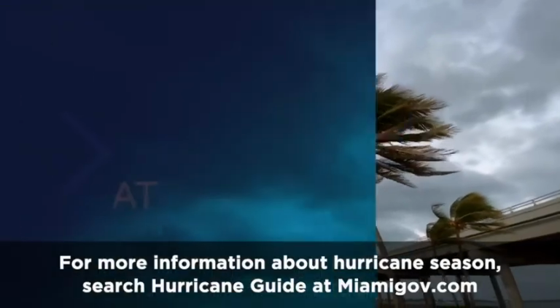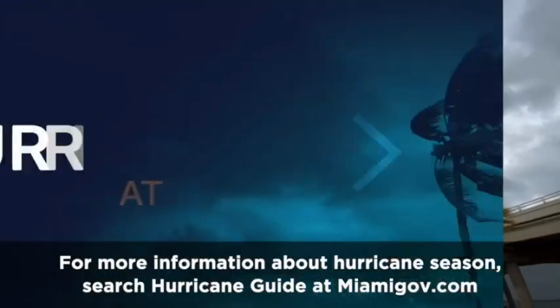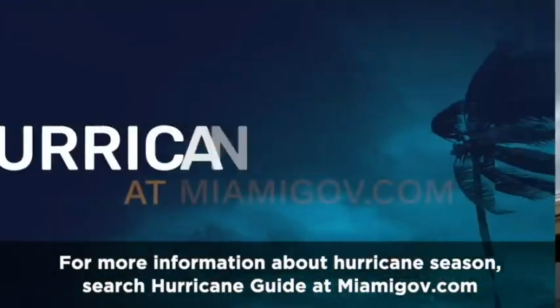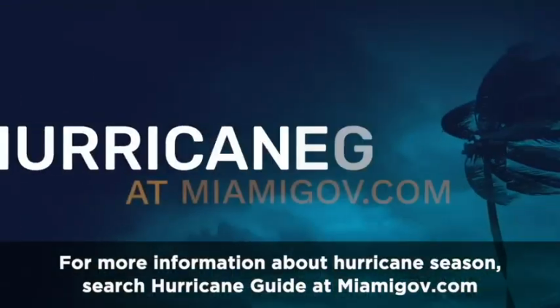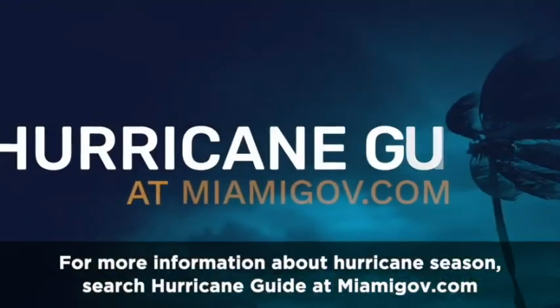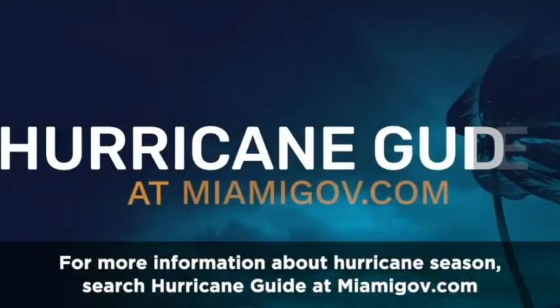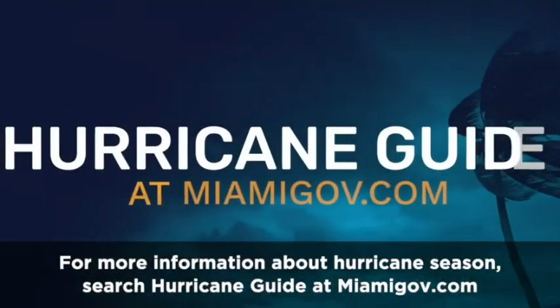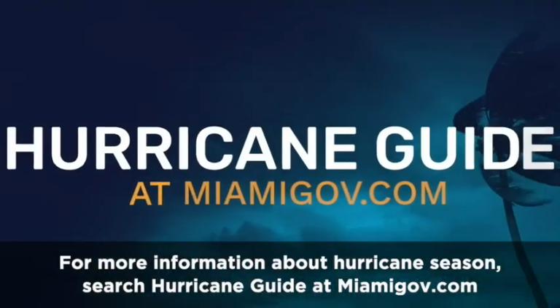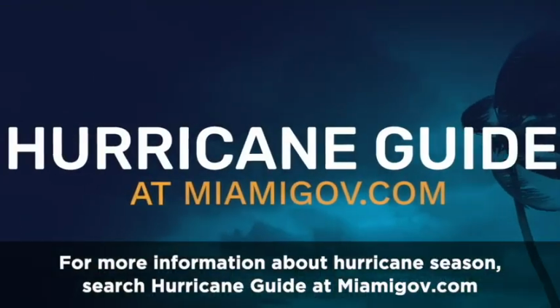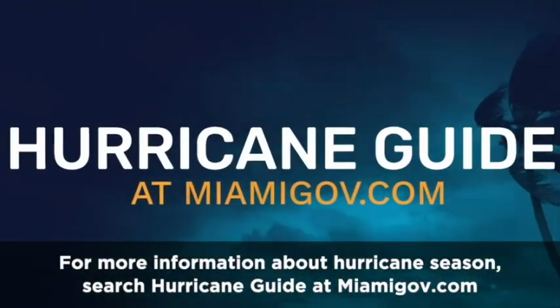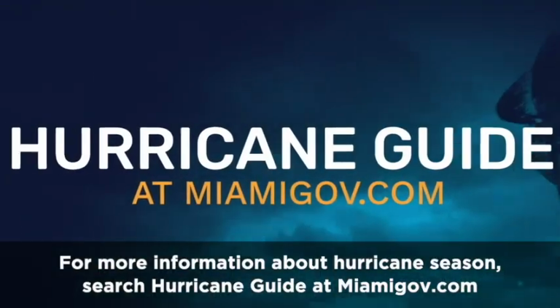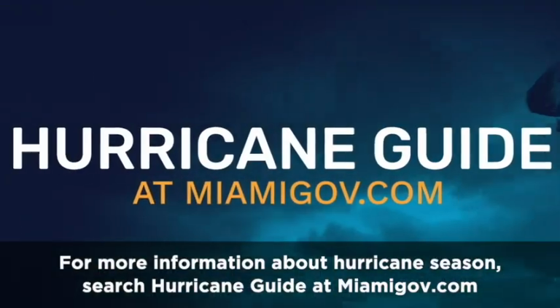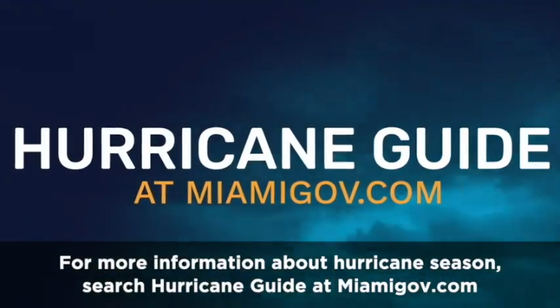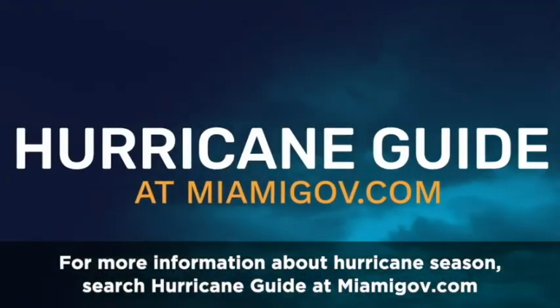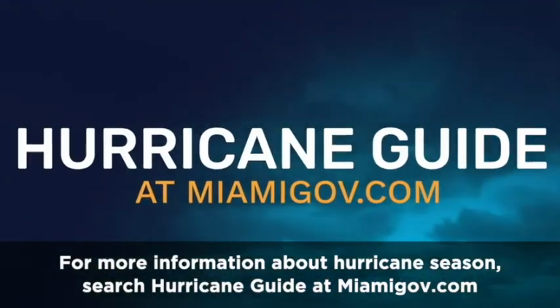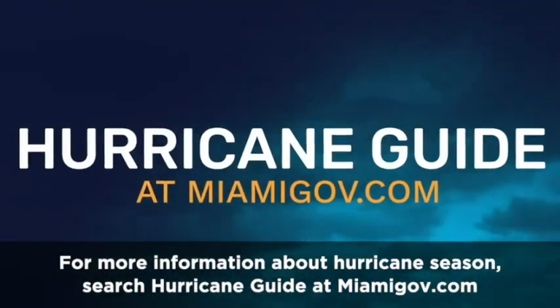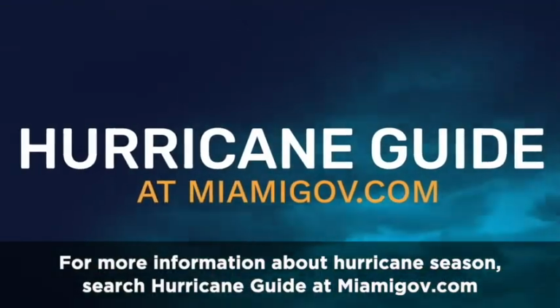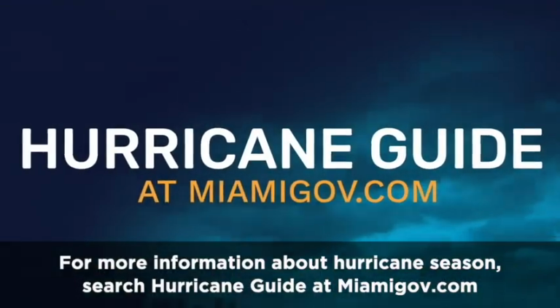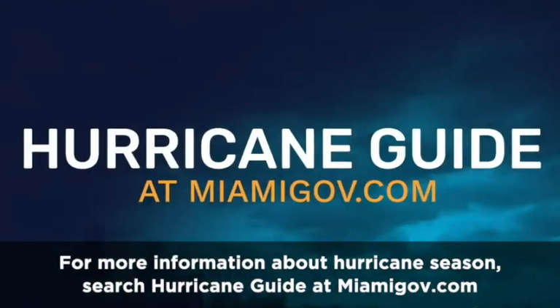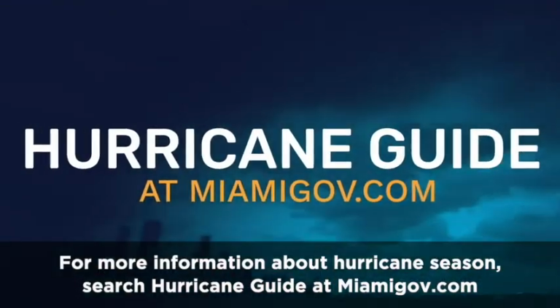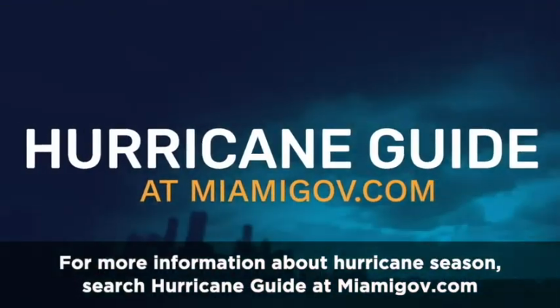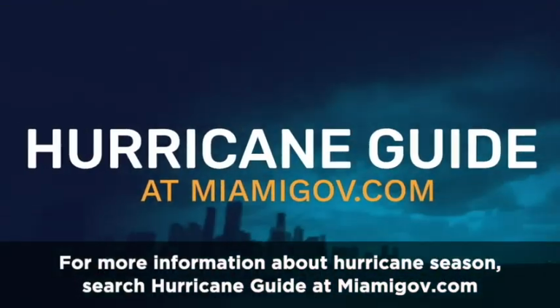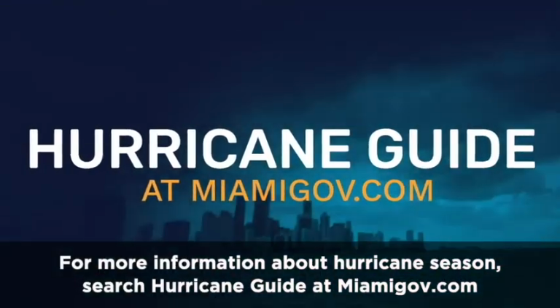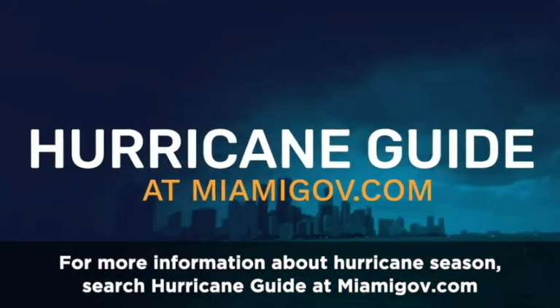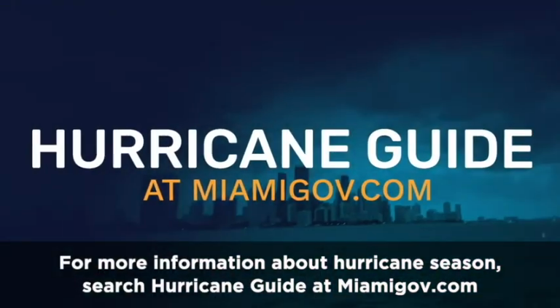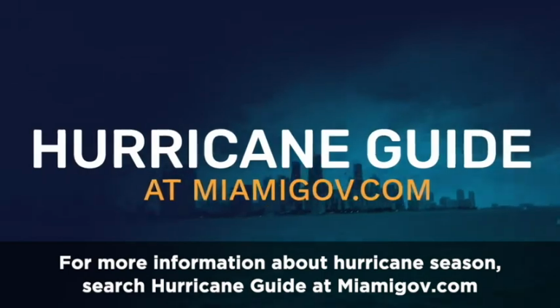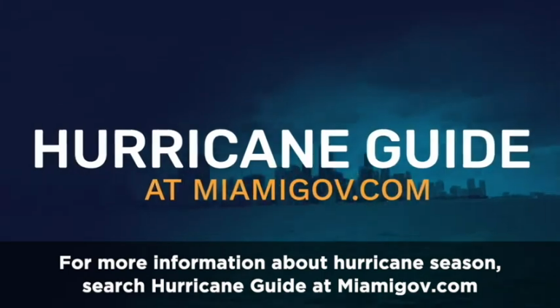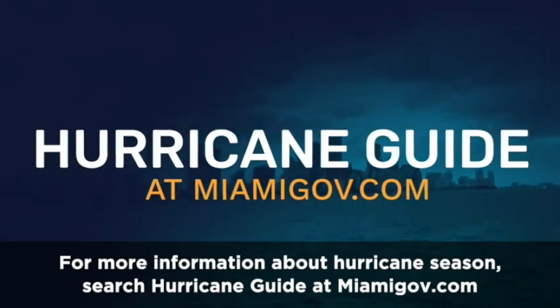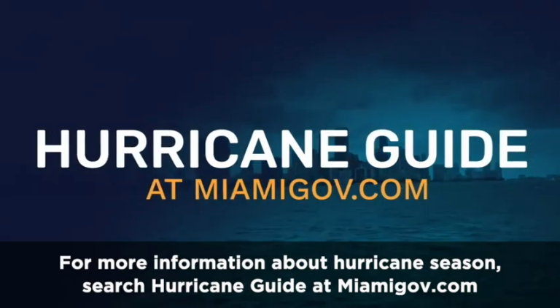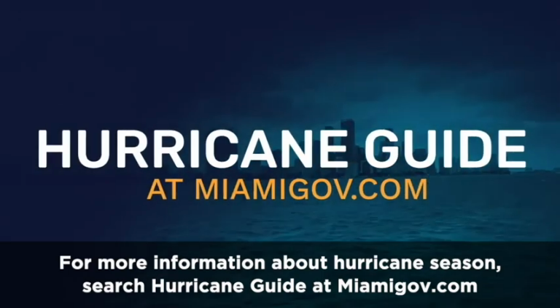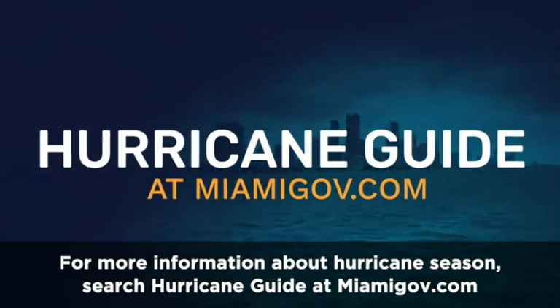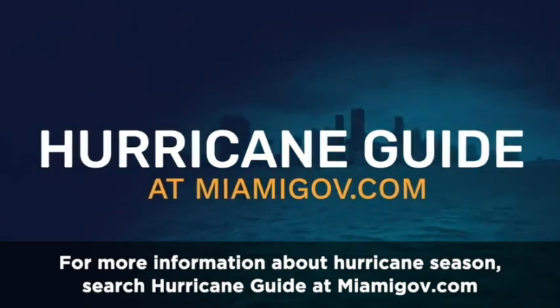For more information about hurricane season, search Hurricane Guide at MiamiGov.com.